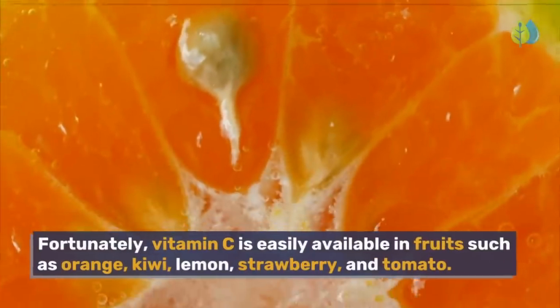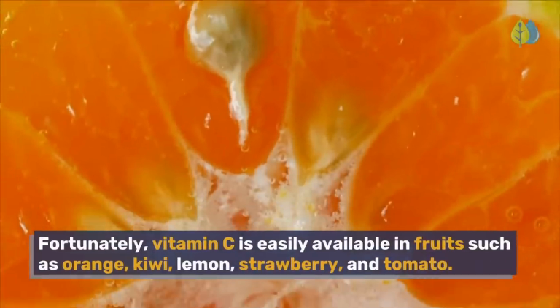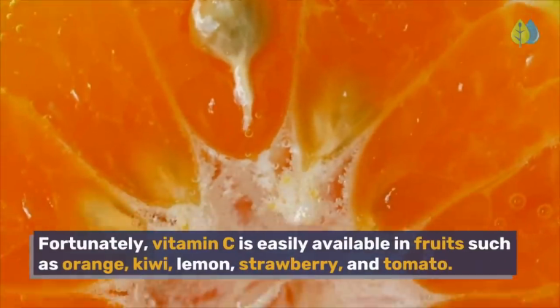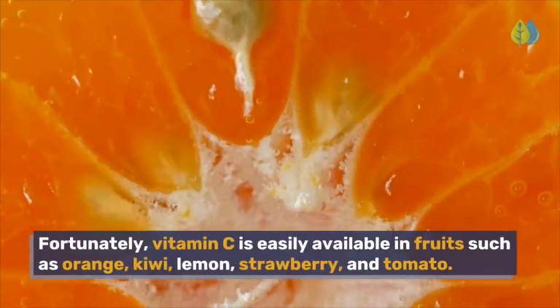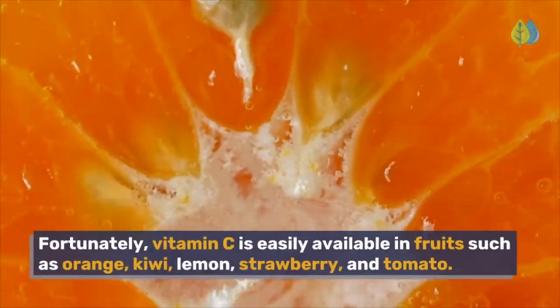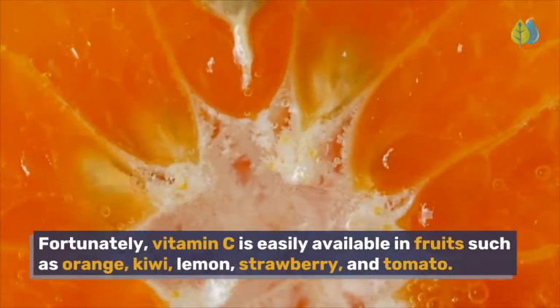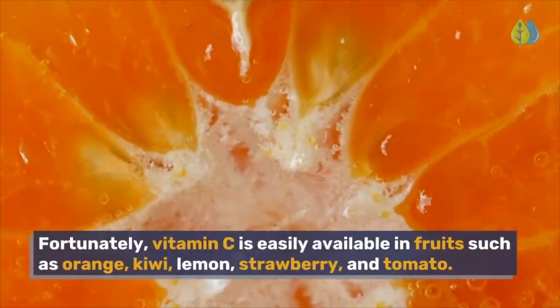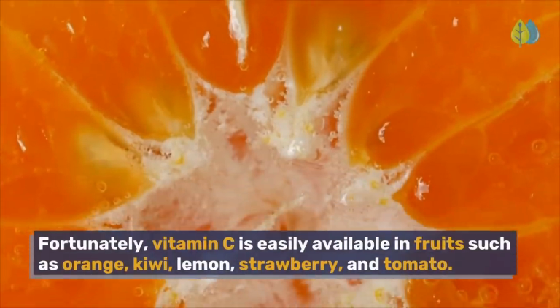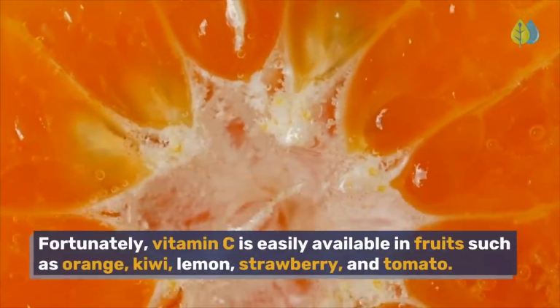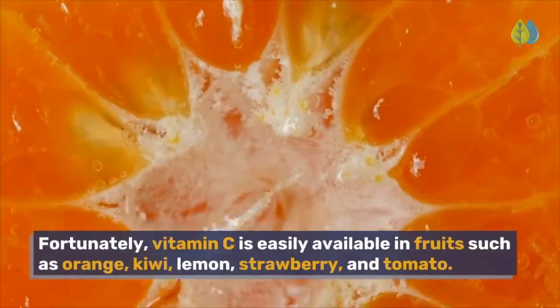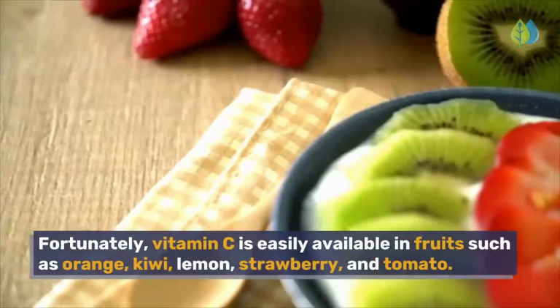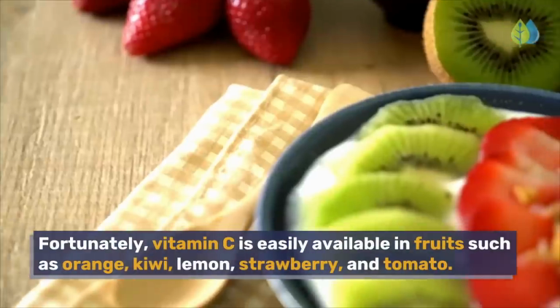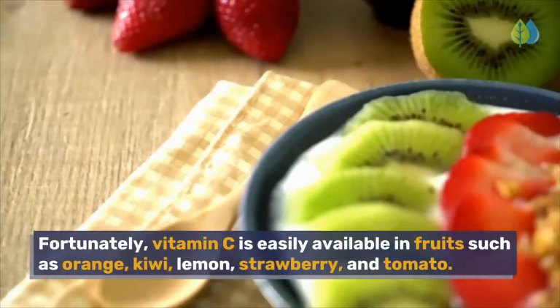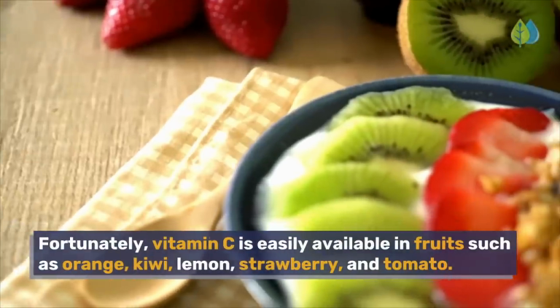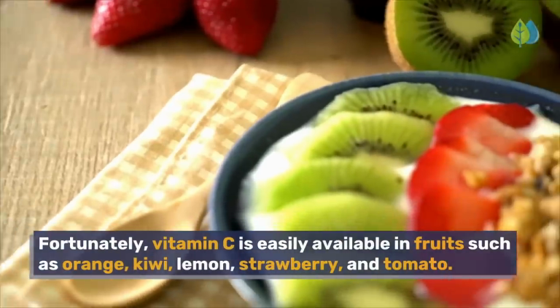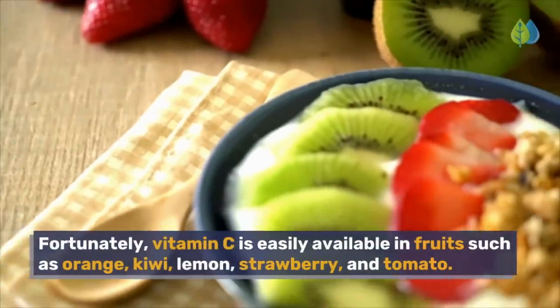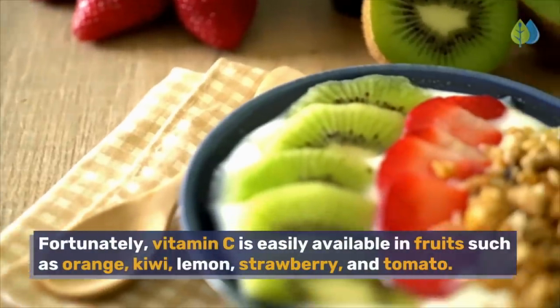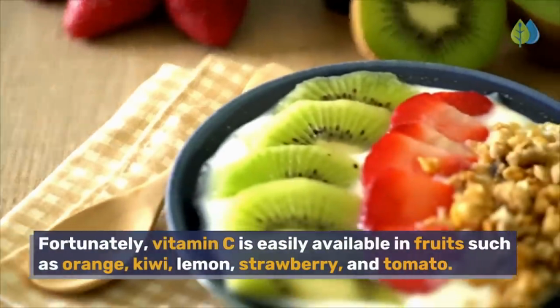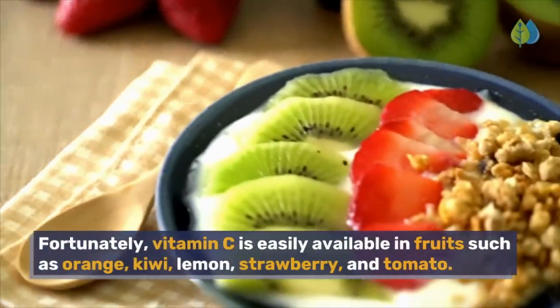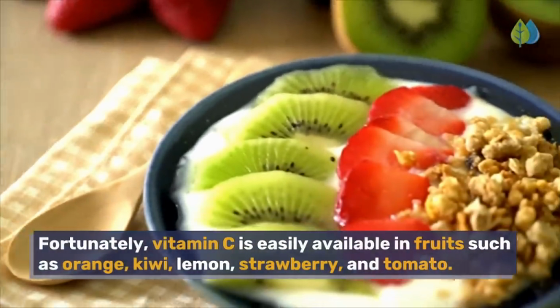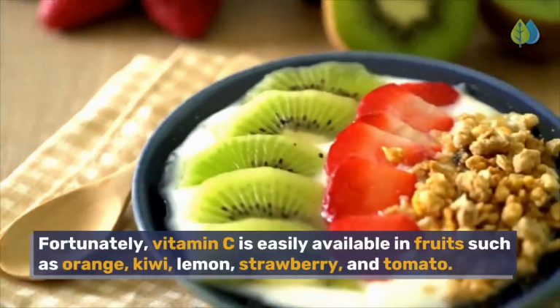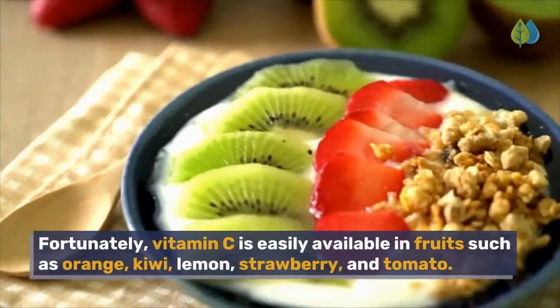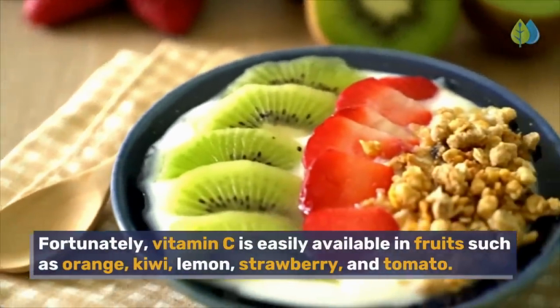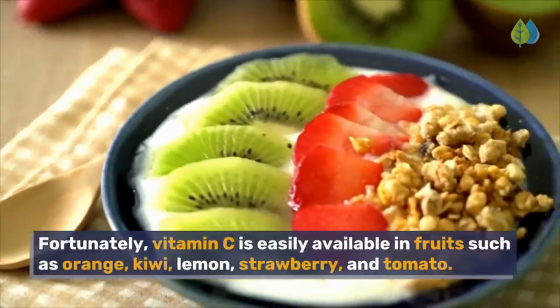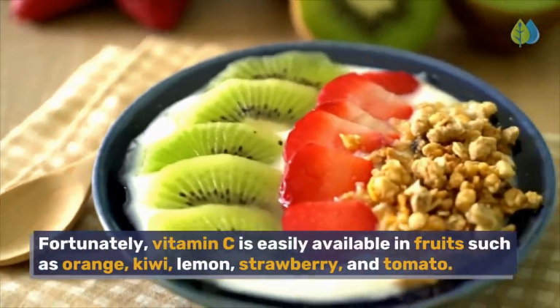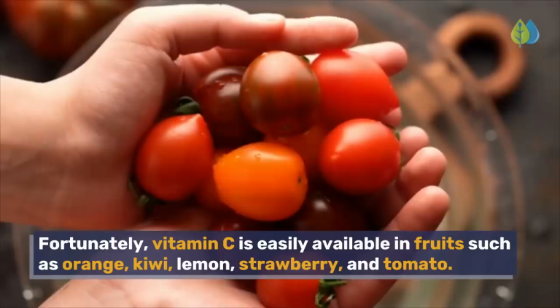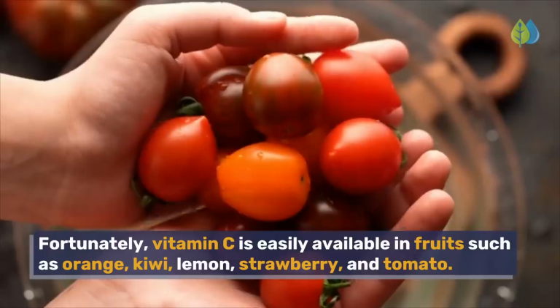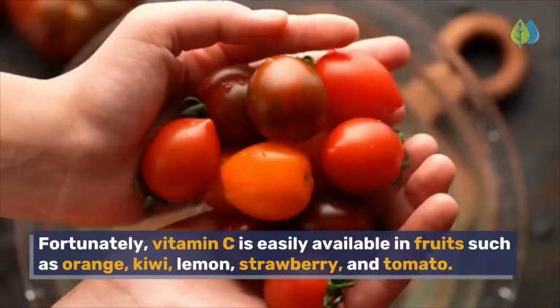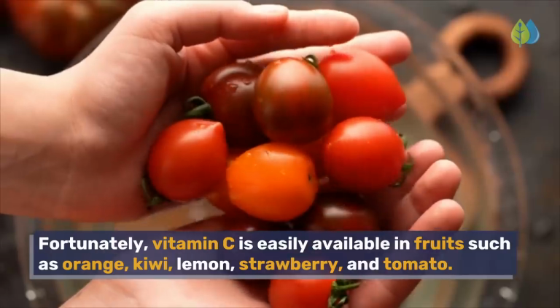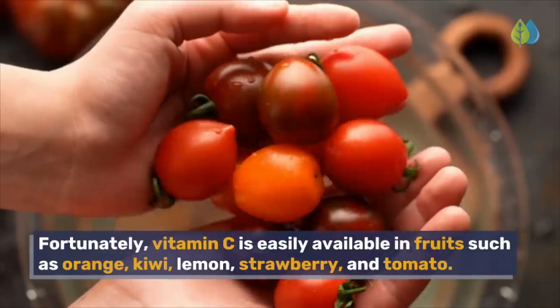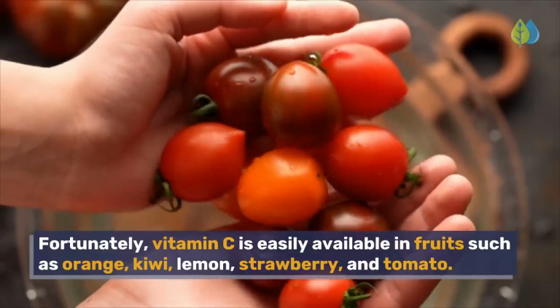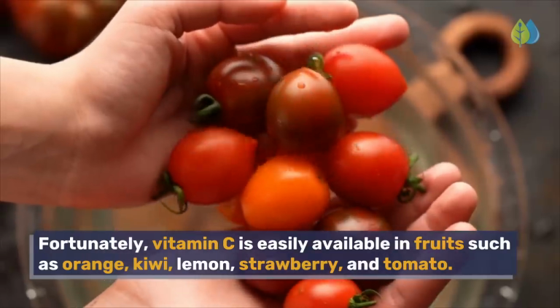Fortunately, vitamin C is easily available in fruits such as orange, kiwi, lemon, strawberry, and tomato.